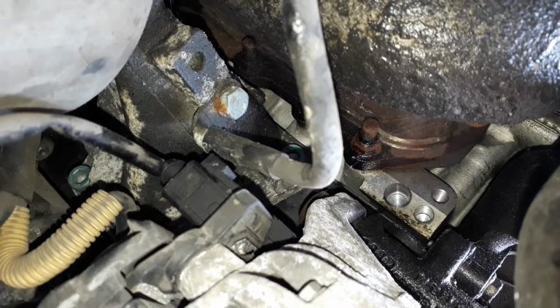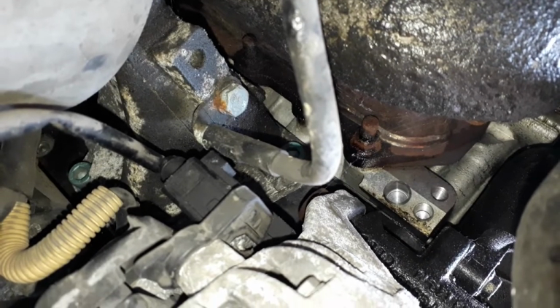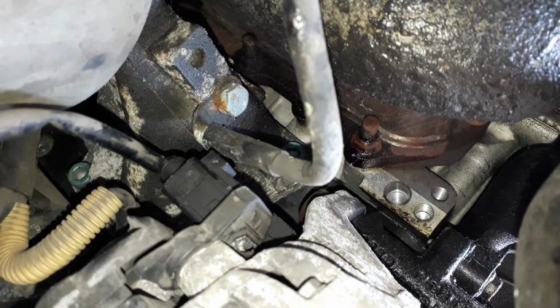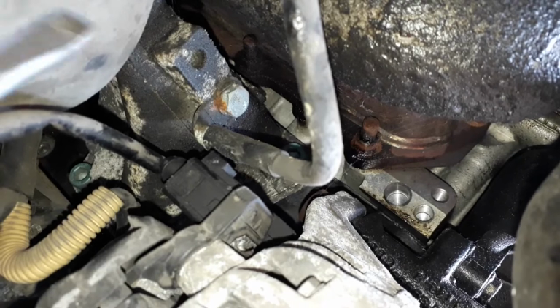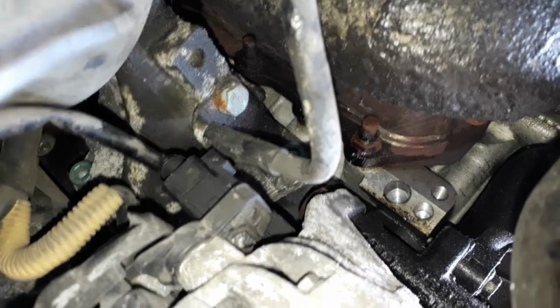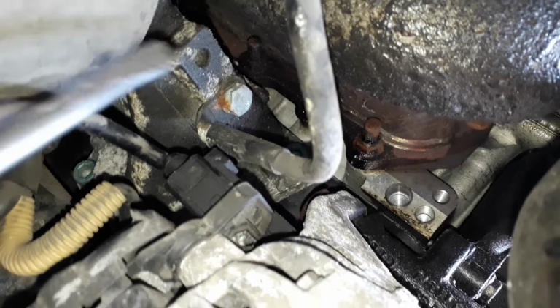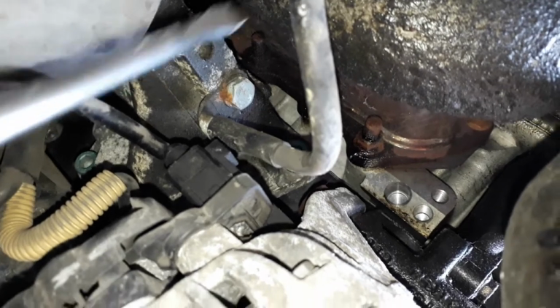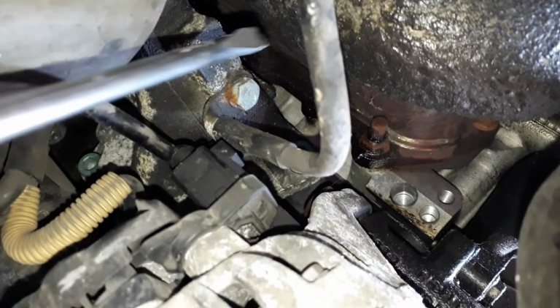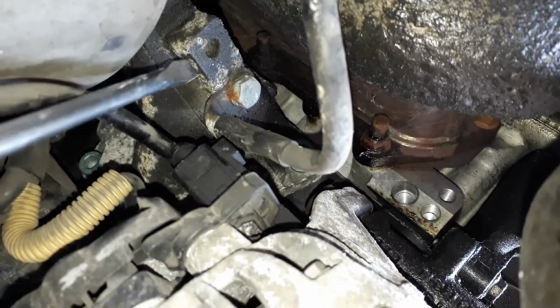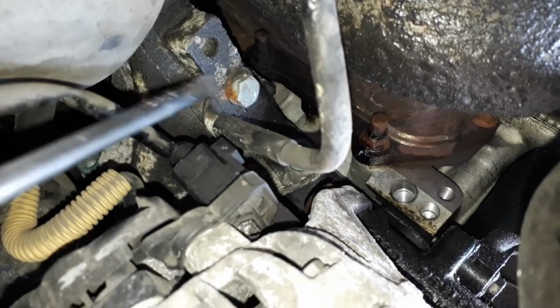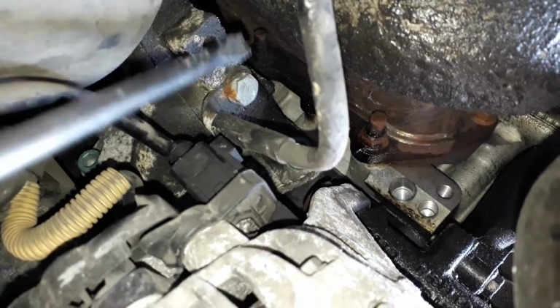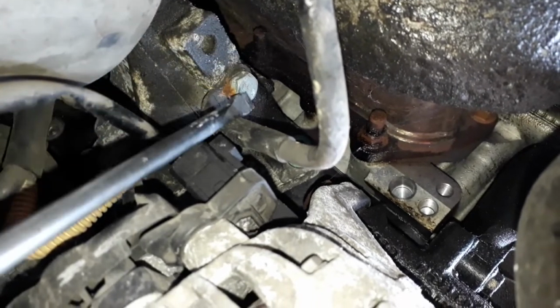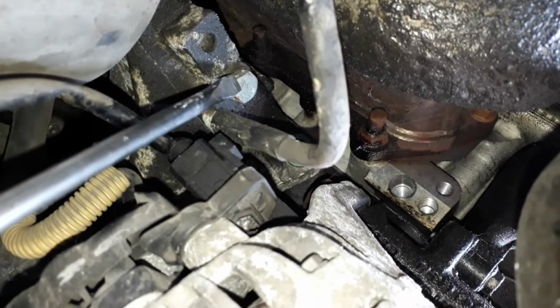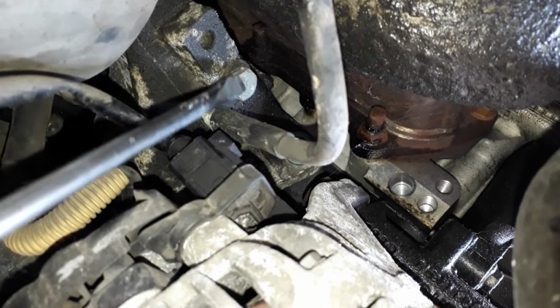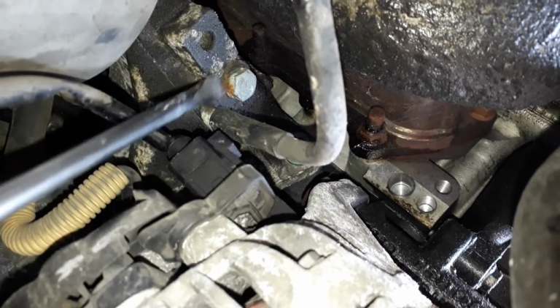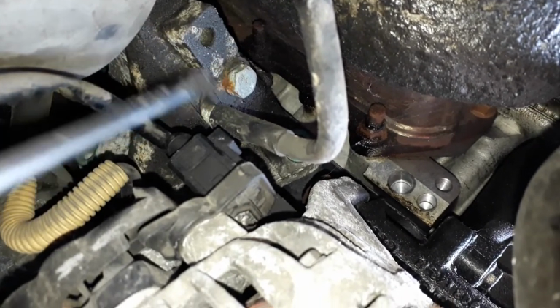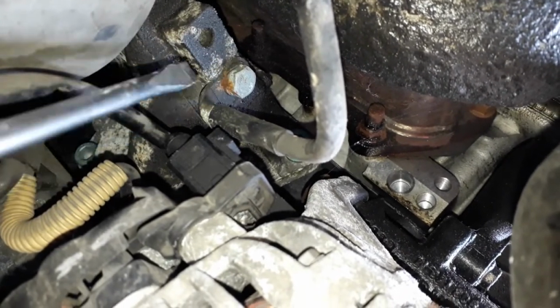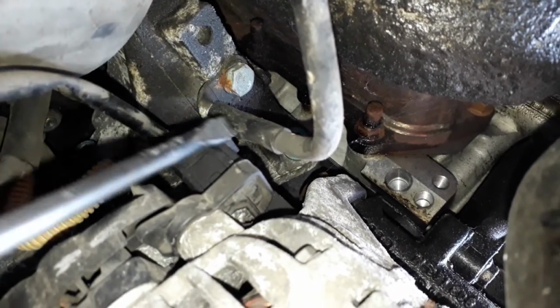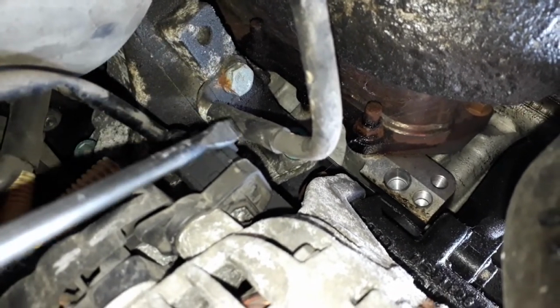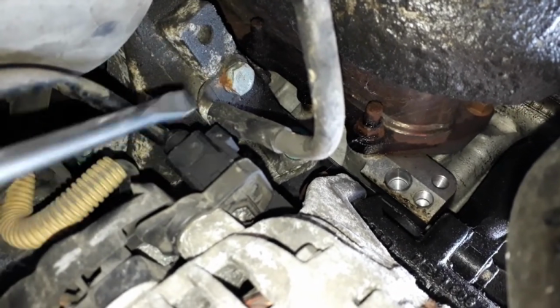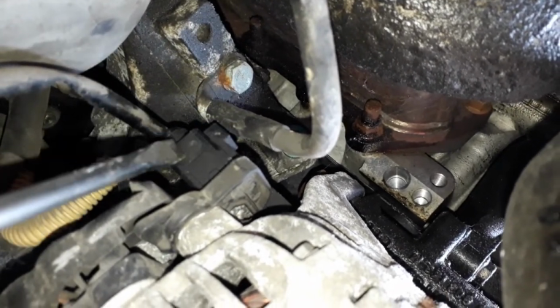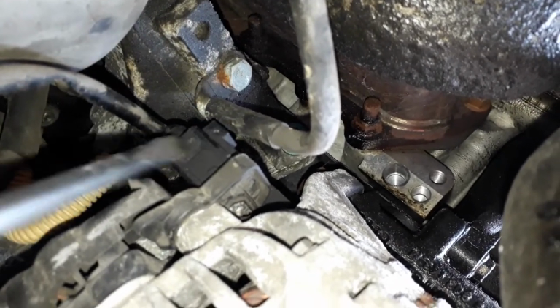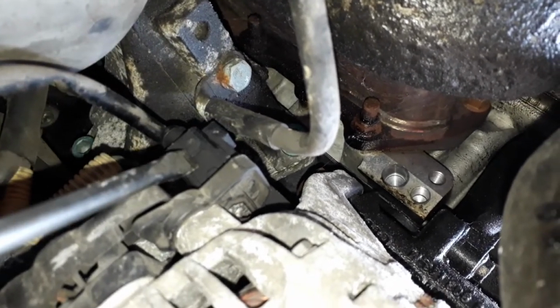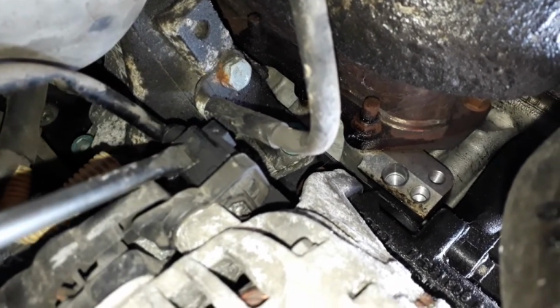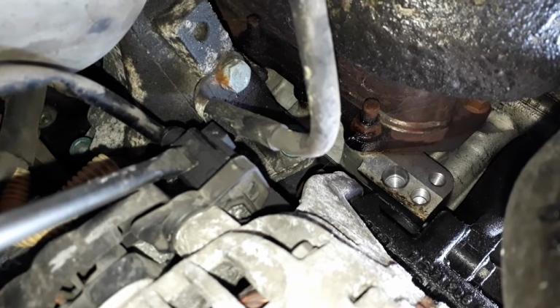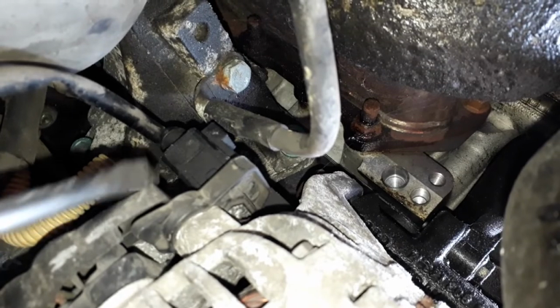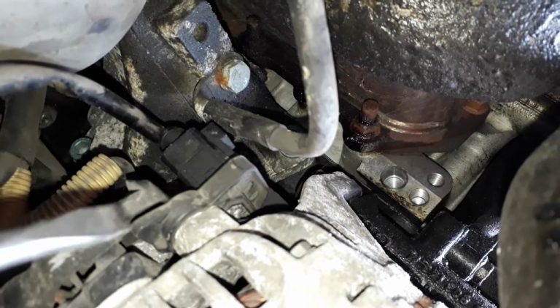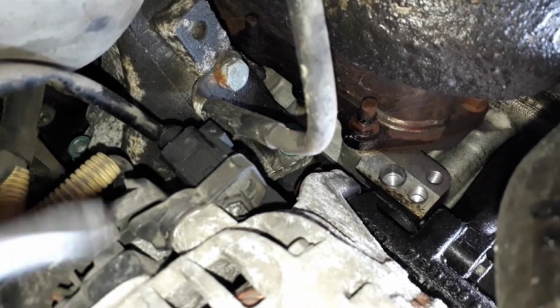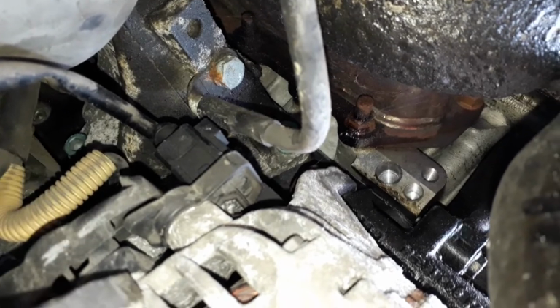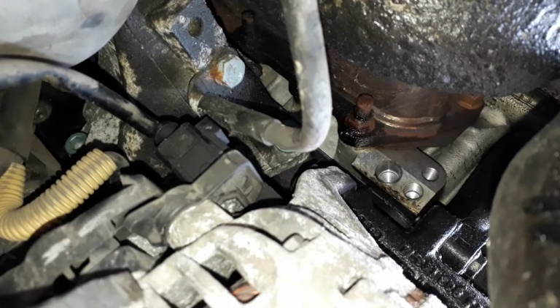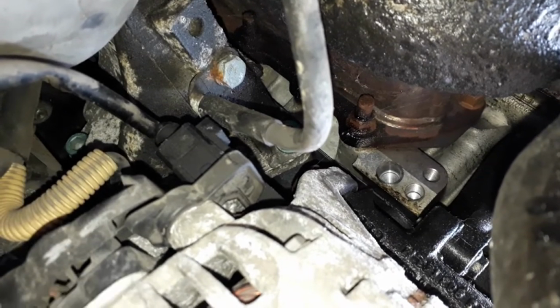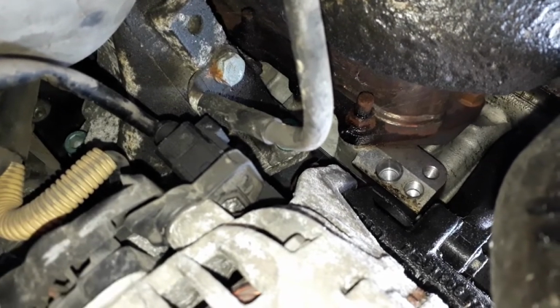I'll just remove this earth line here, and this will give me access to this connector on the back of the alternator.